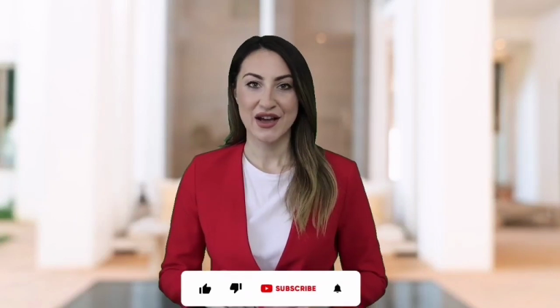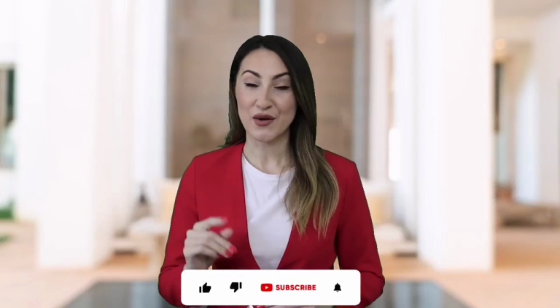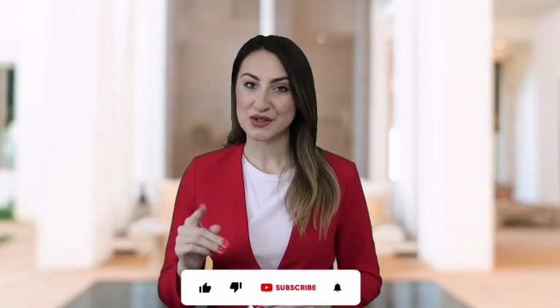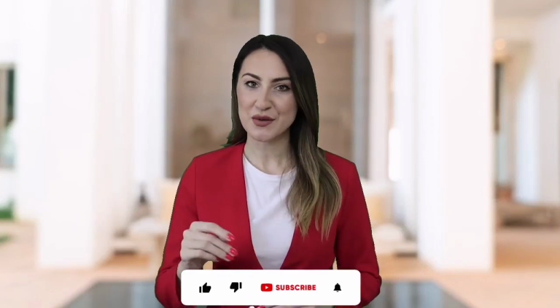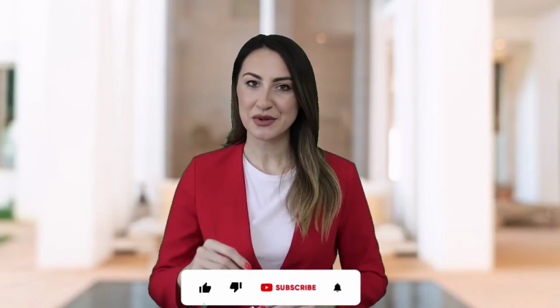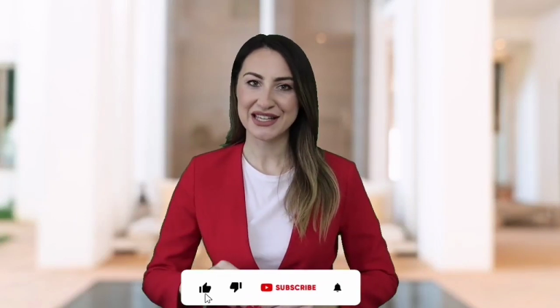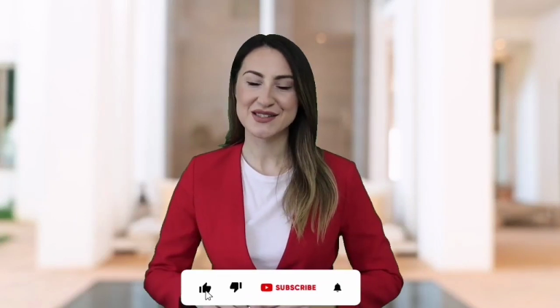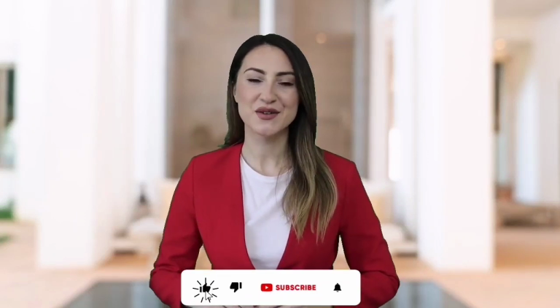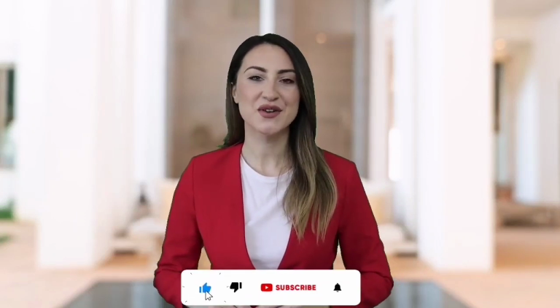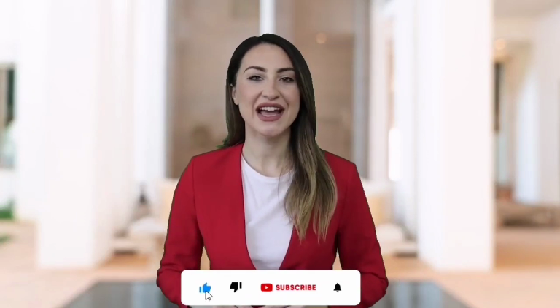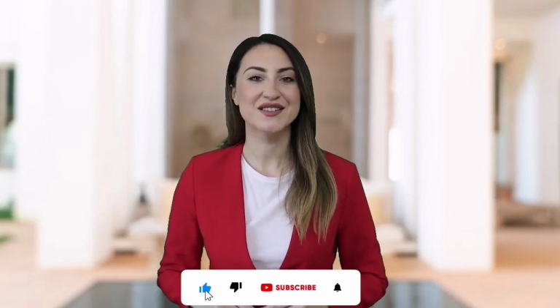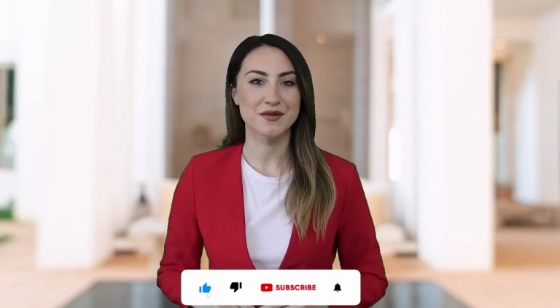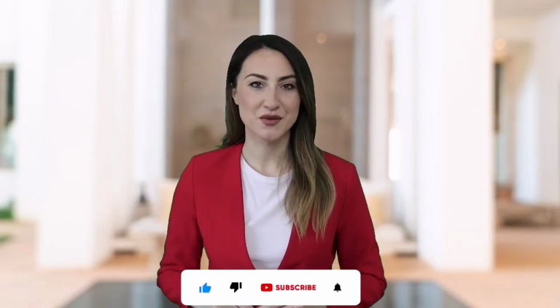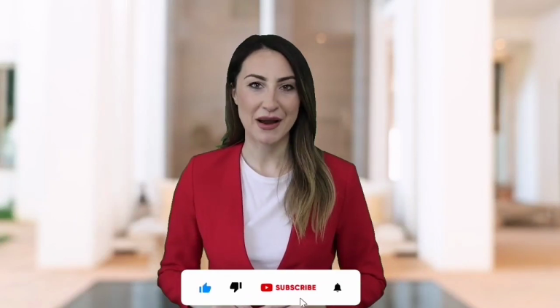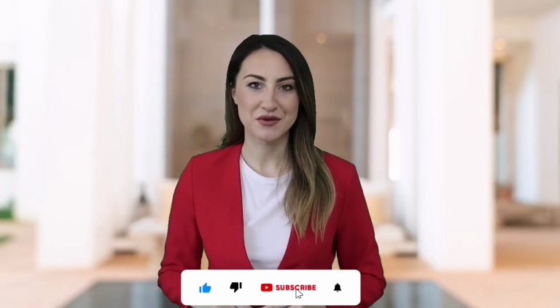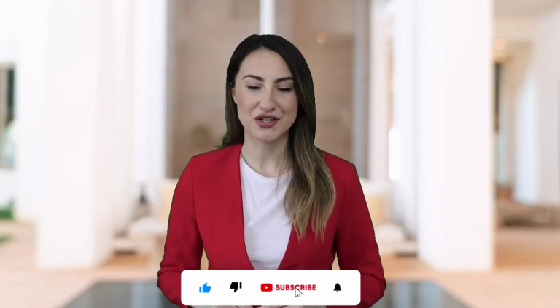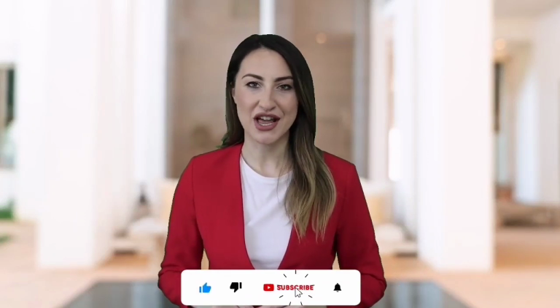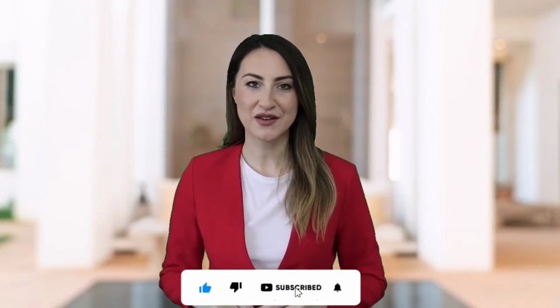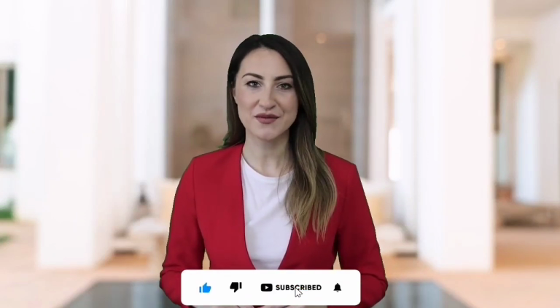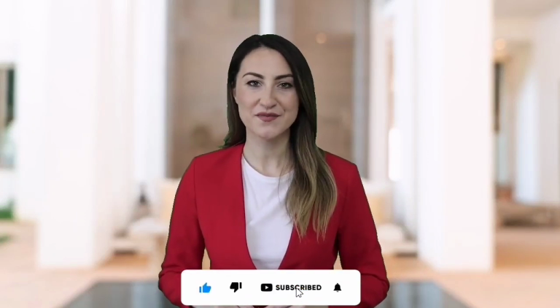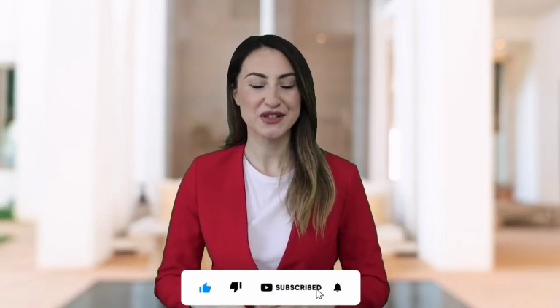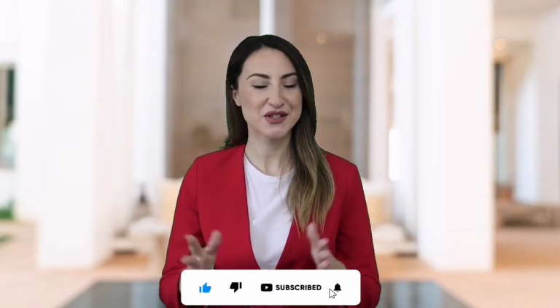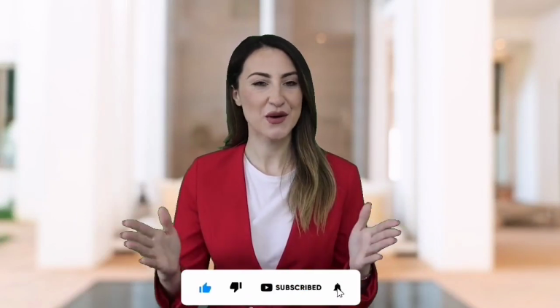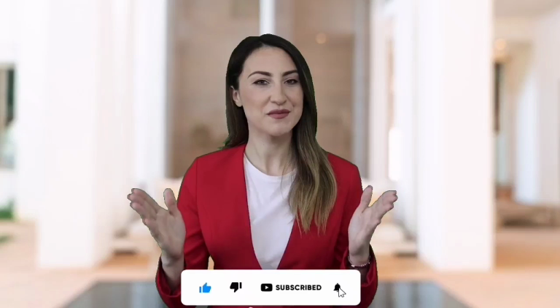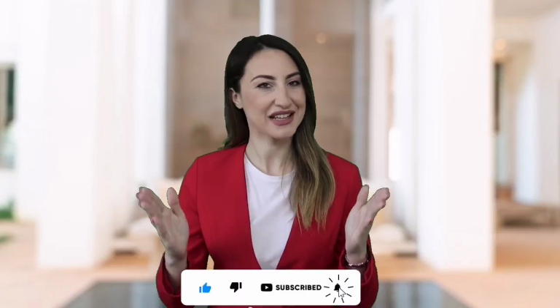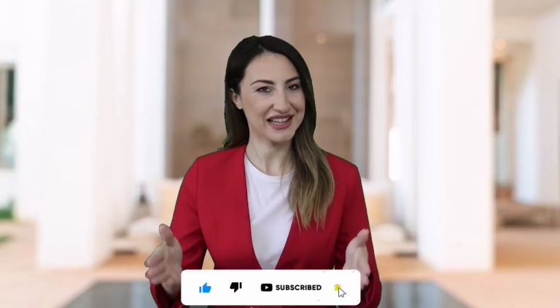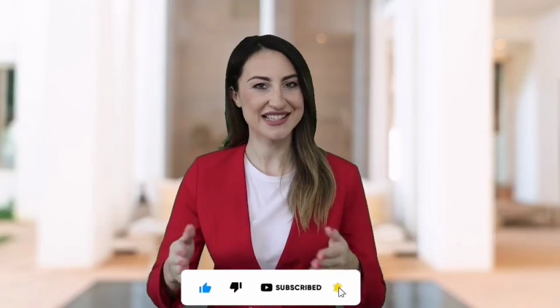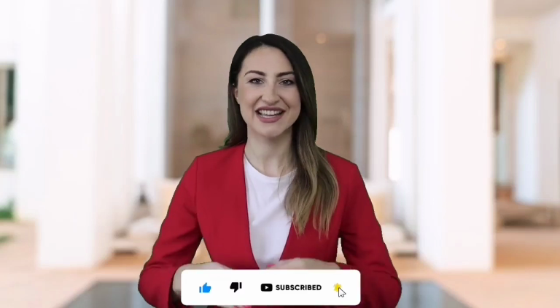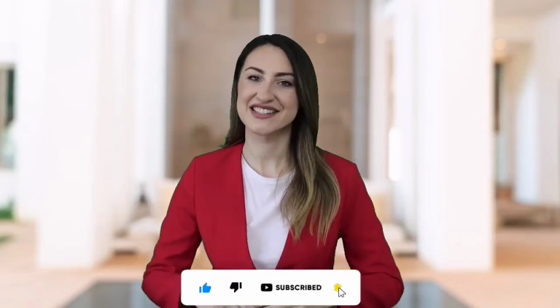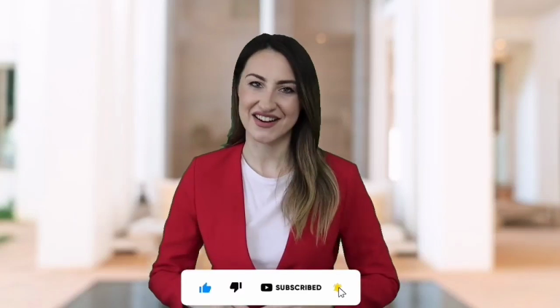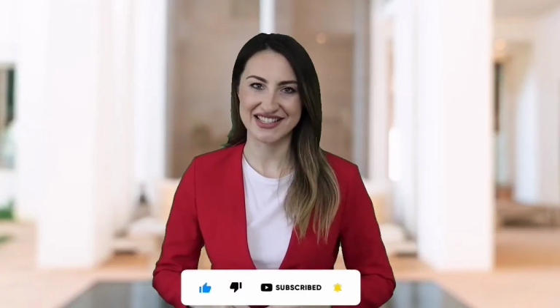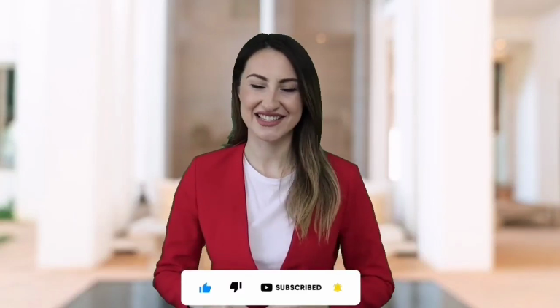Also, please don't forget to subscribe to our channel. So, let's get started.